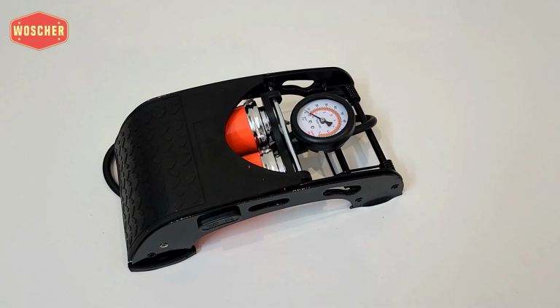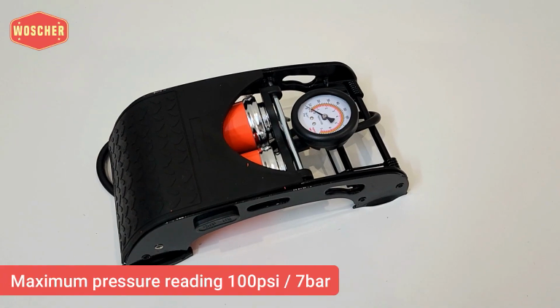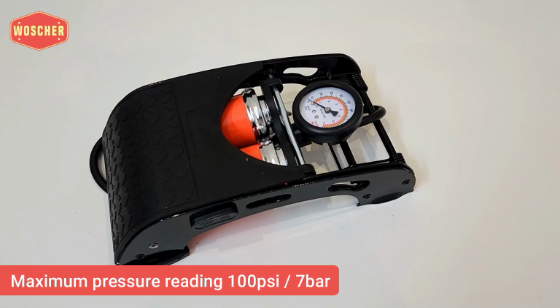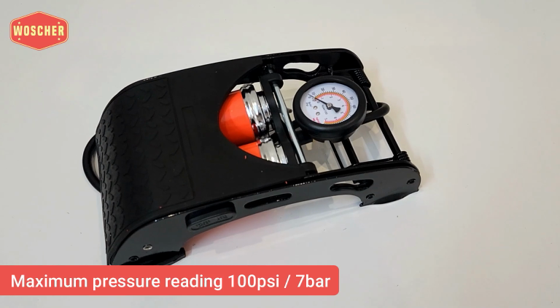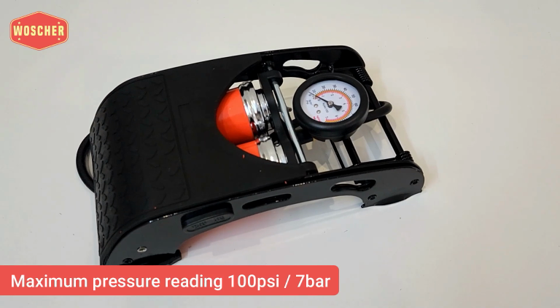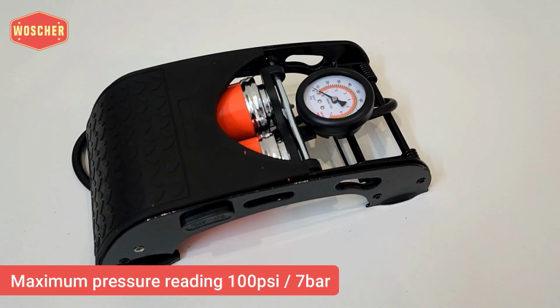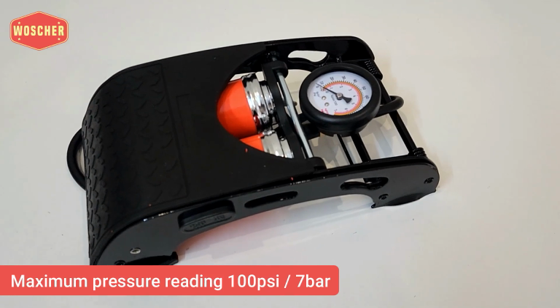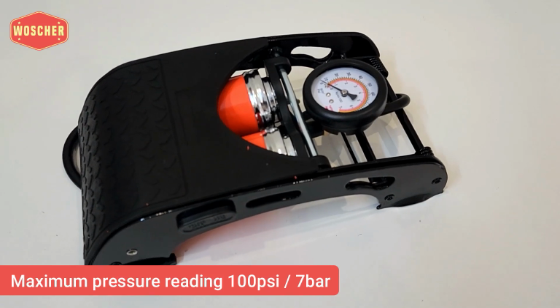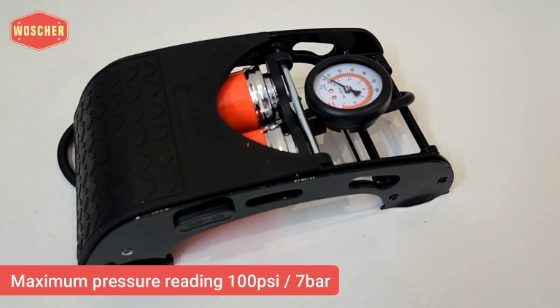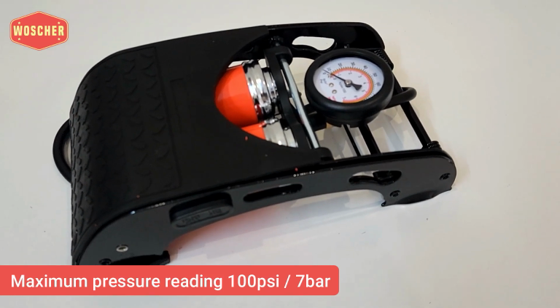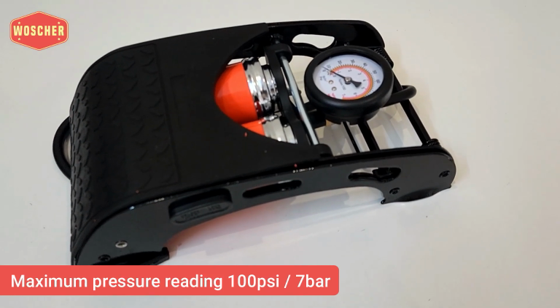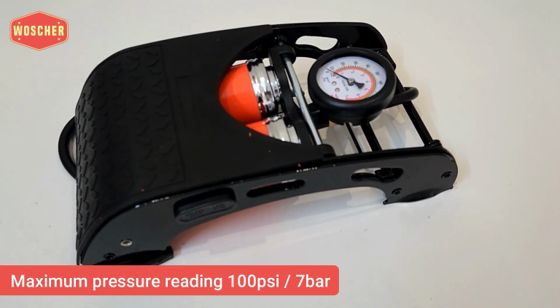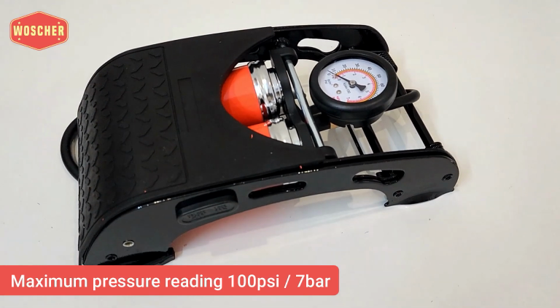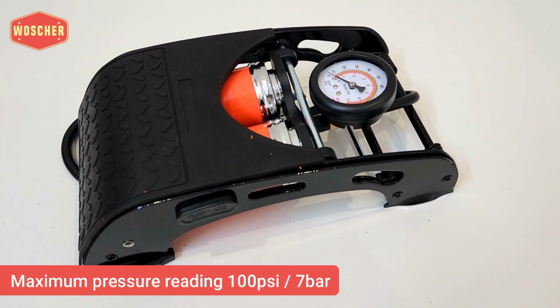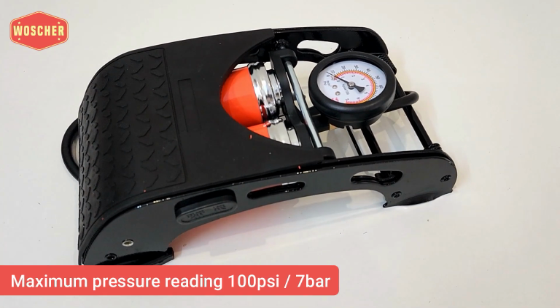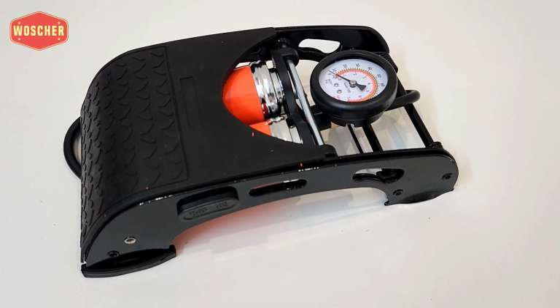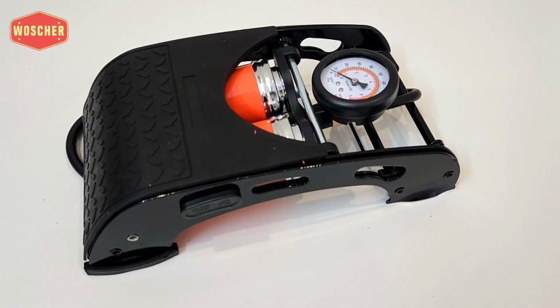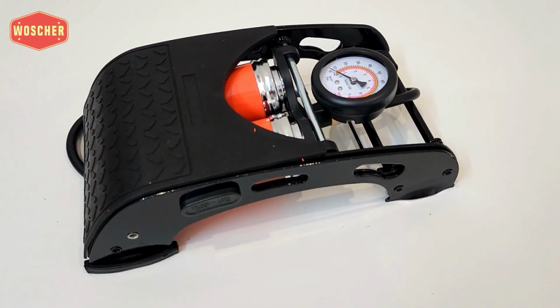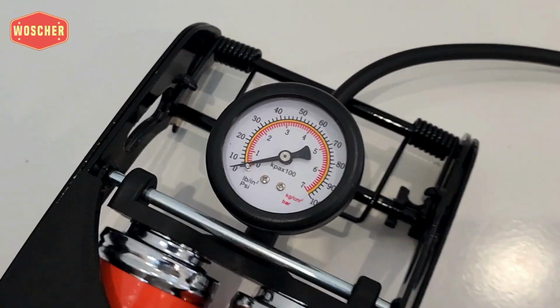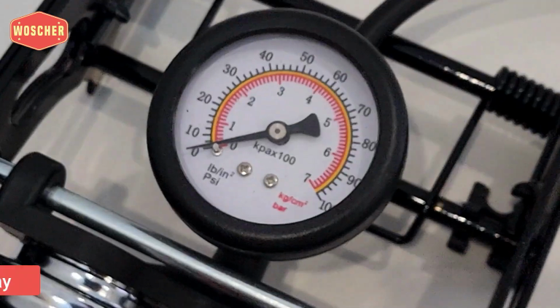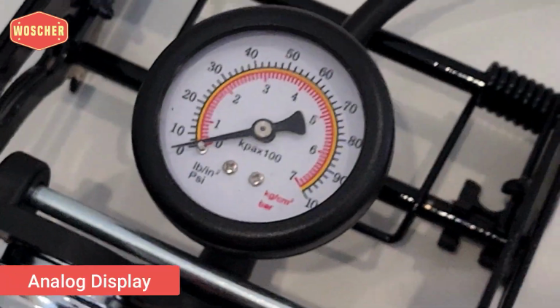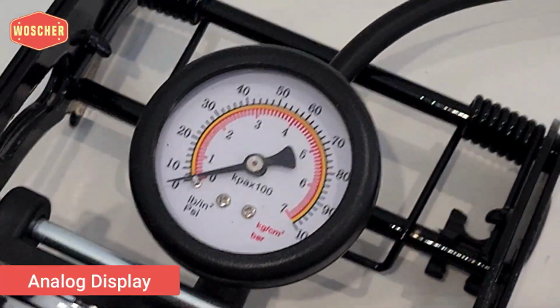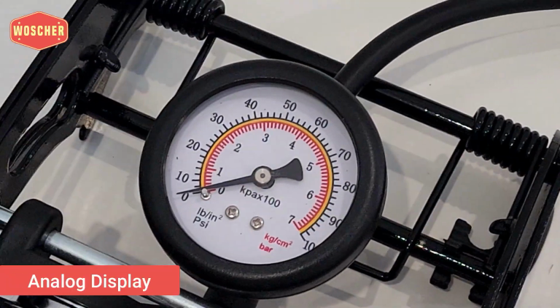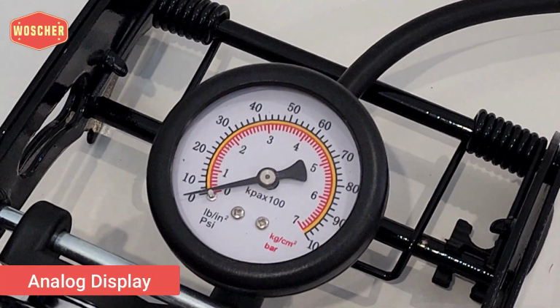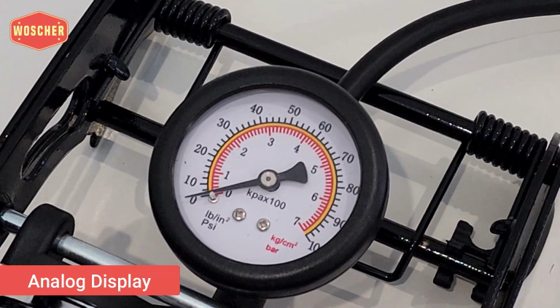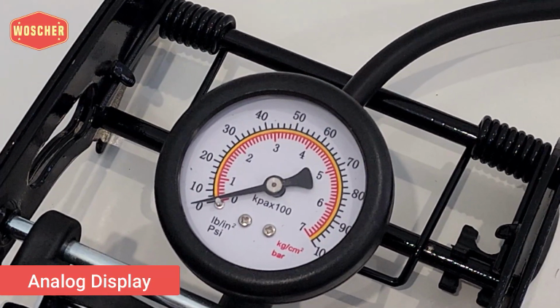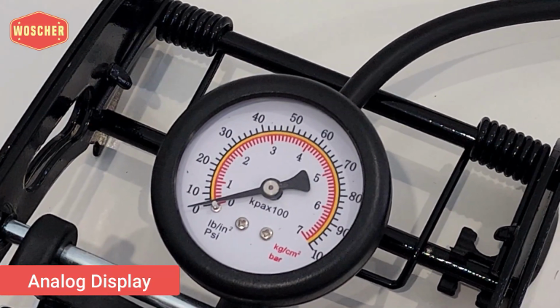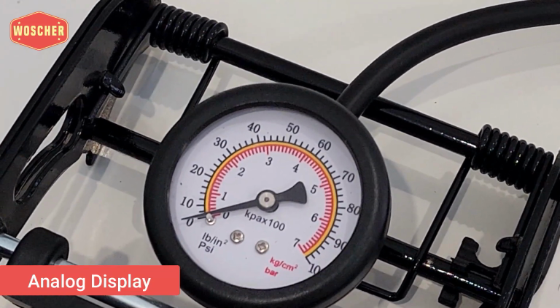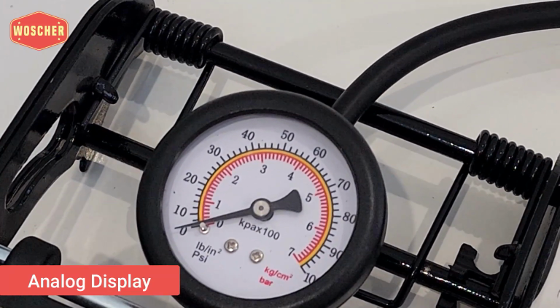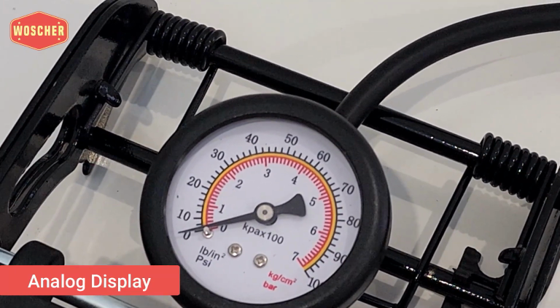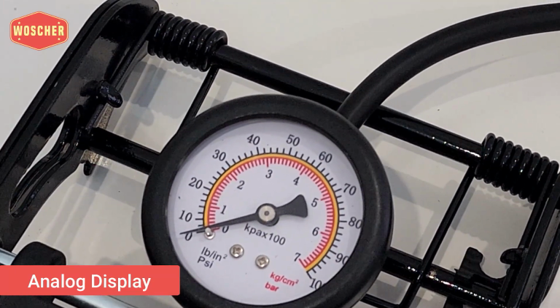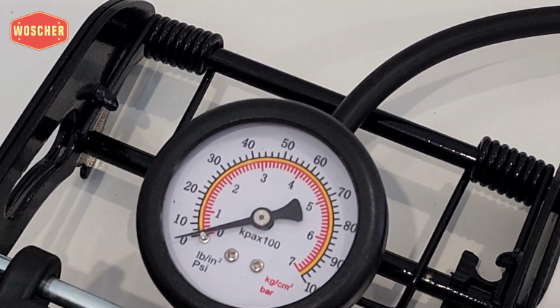This manual foot pump can measure air pressure up to 100 psi, and there is a big analog display to check readings in psi and bars.